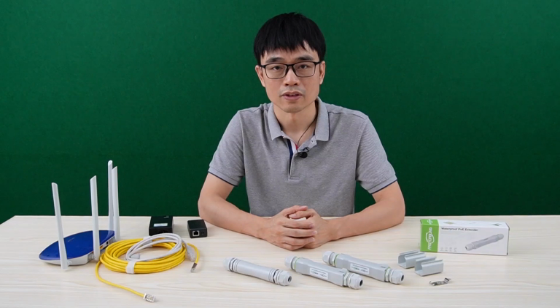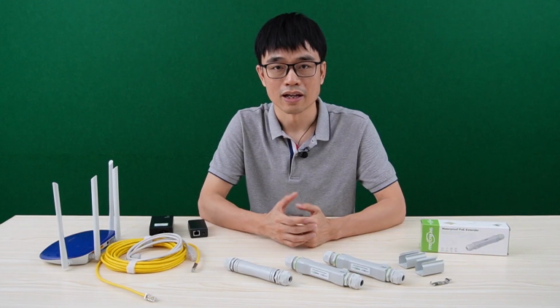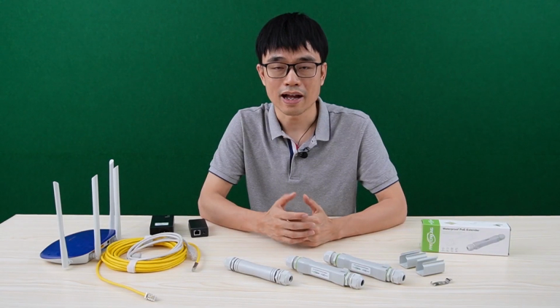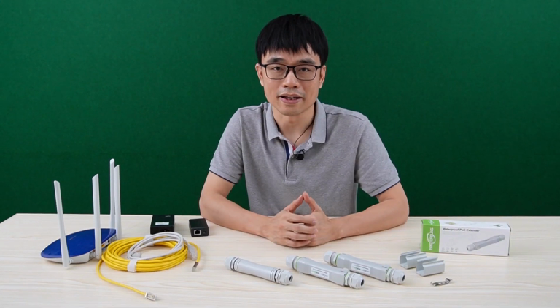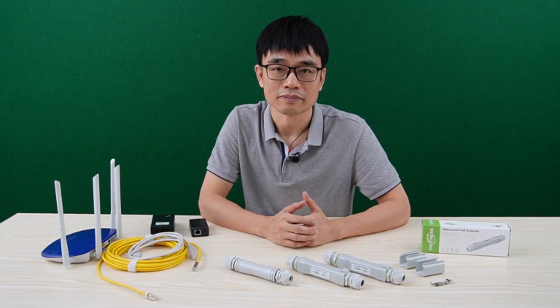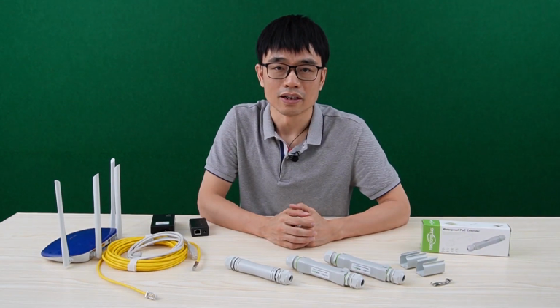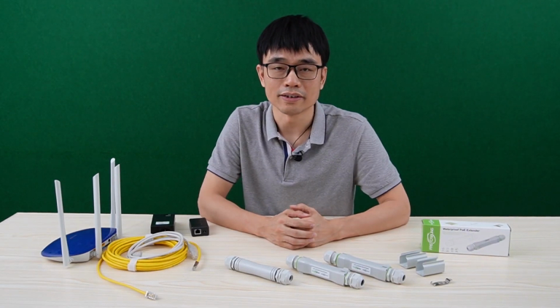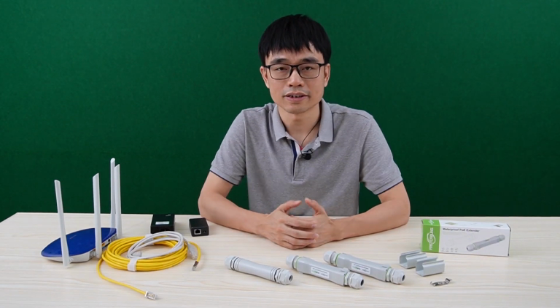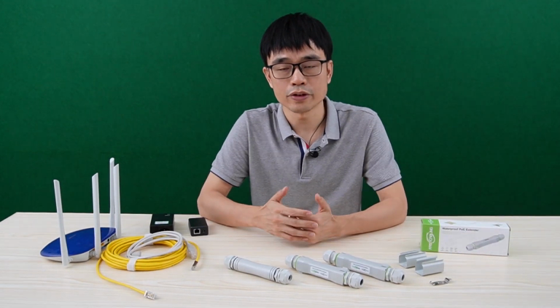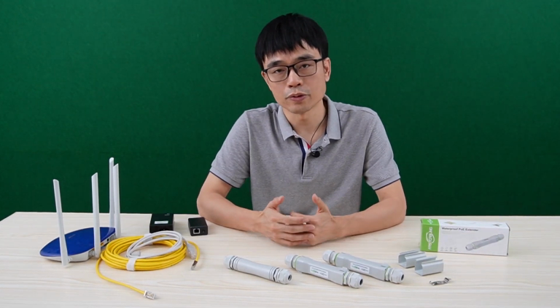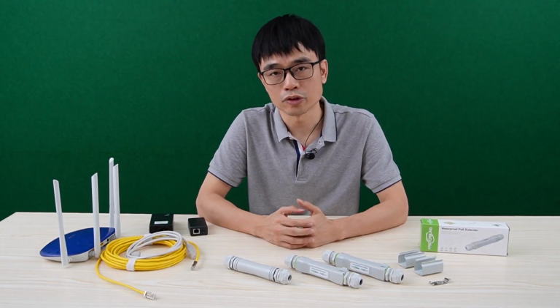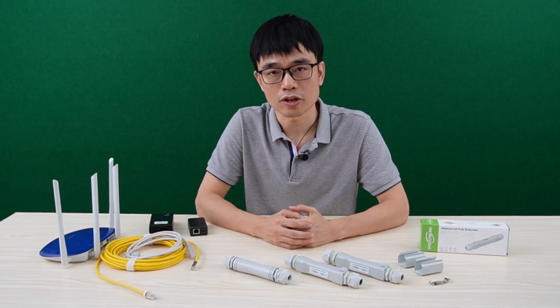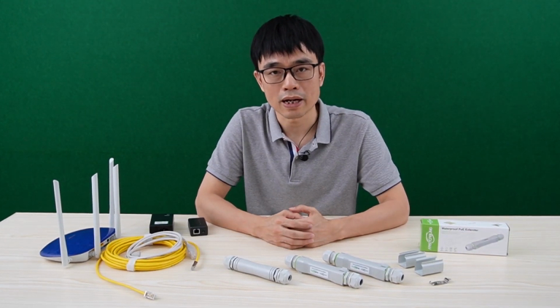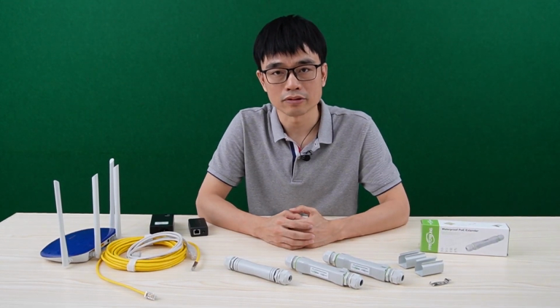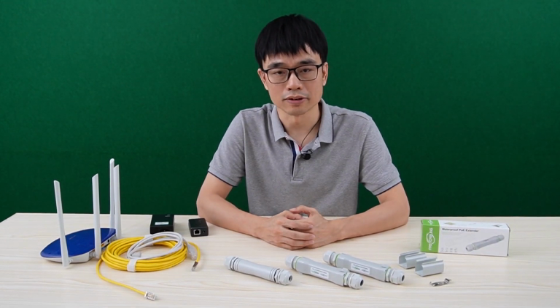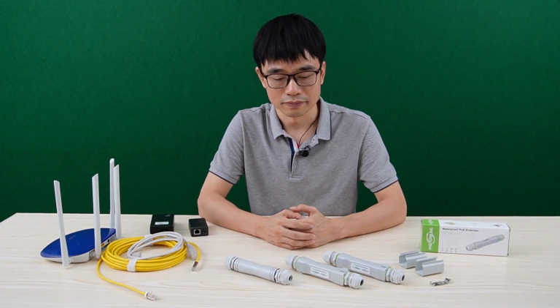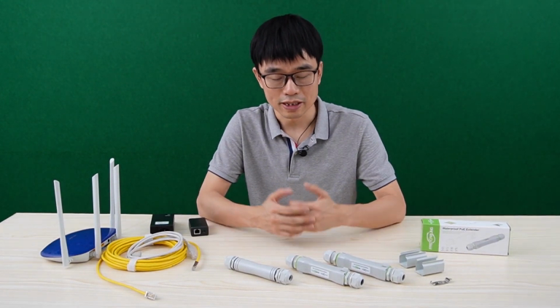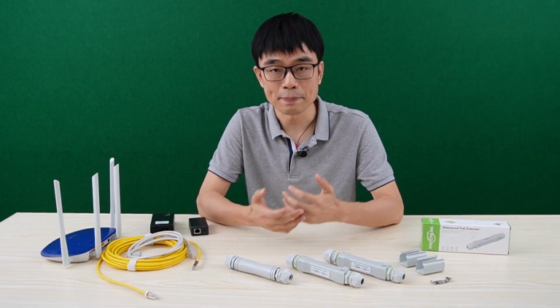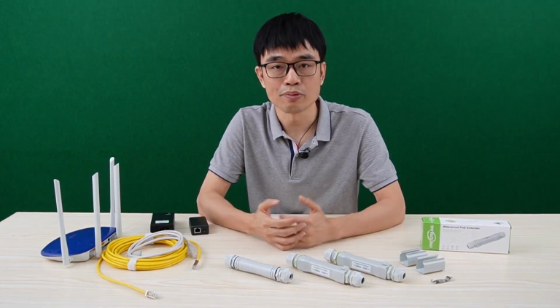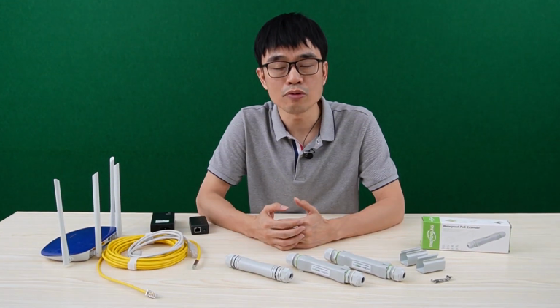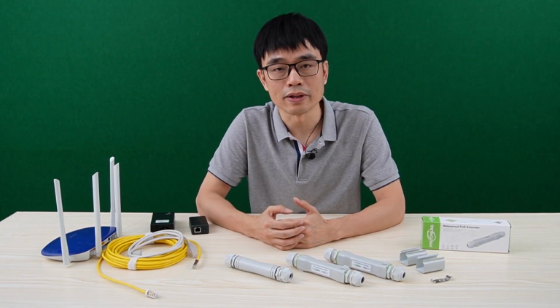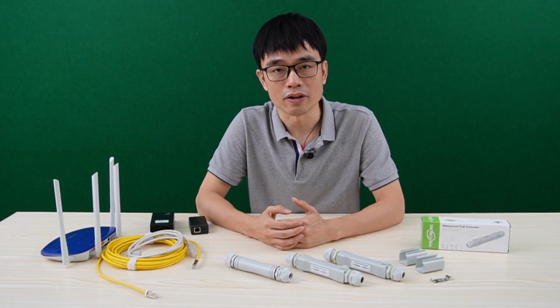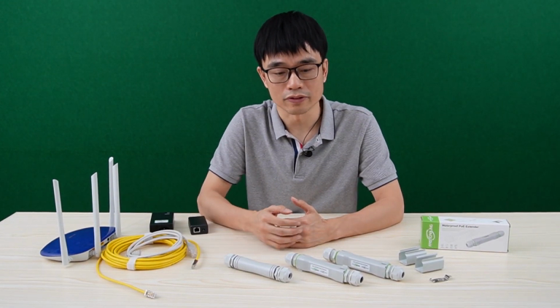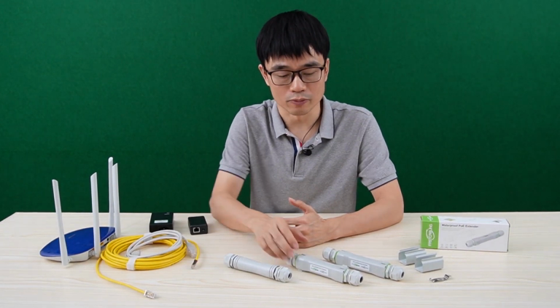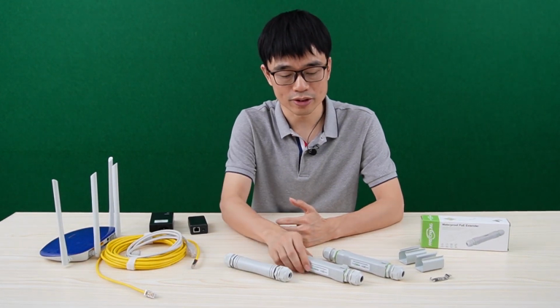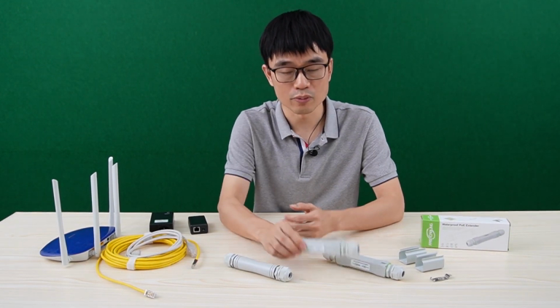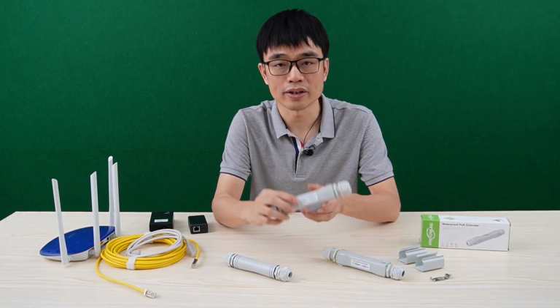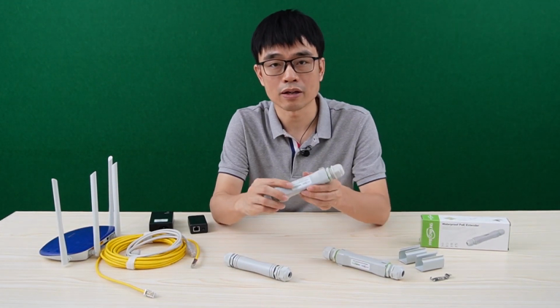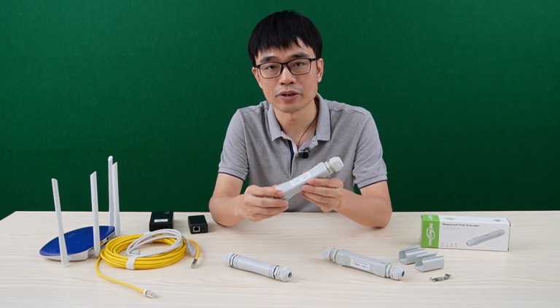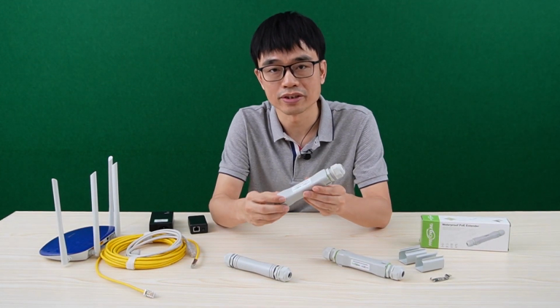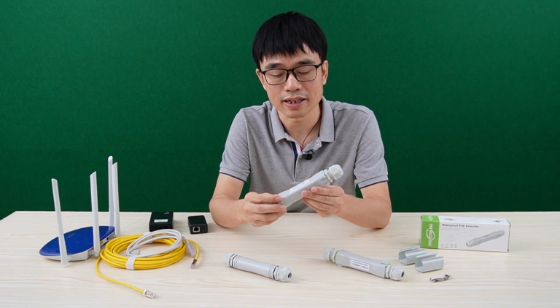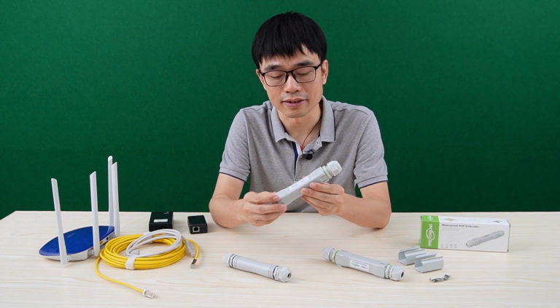In this video we will talk about the improvement of the 1in1NOW PoE extender standard.